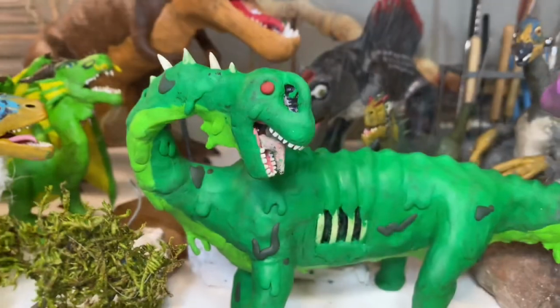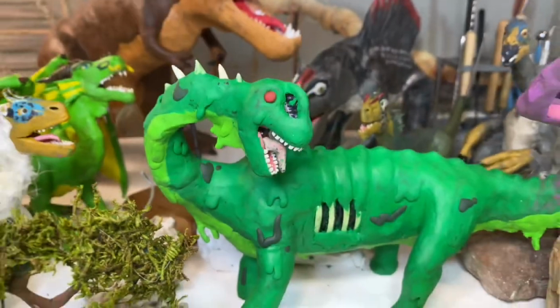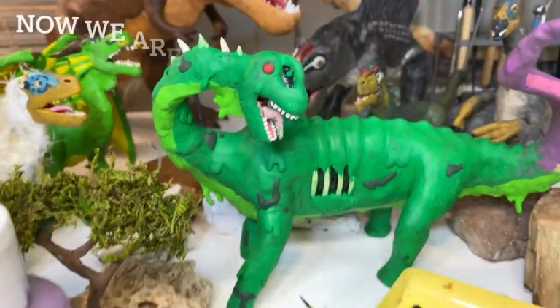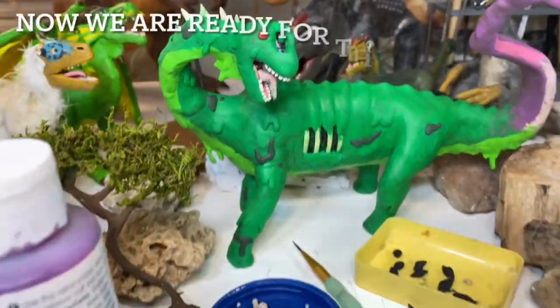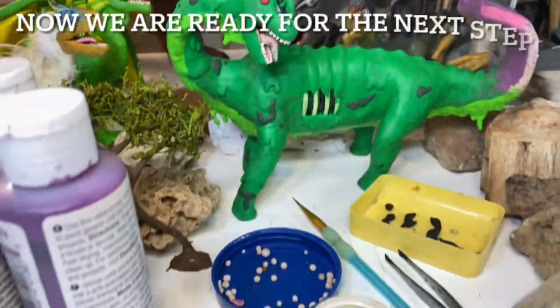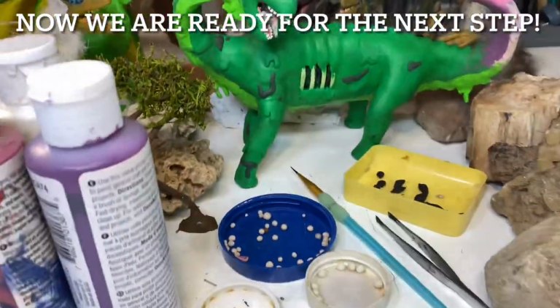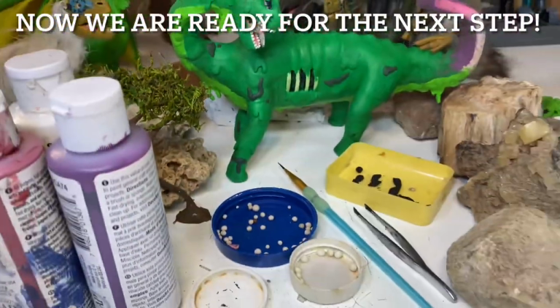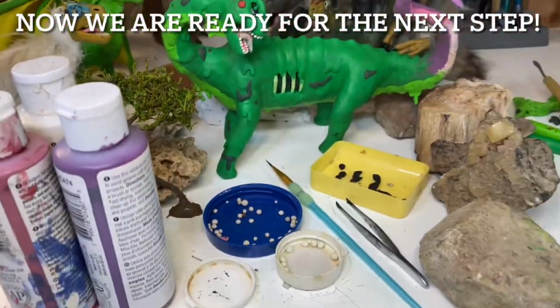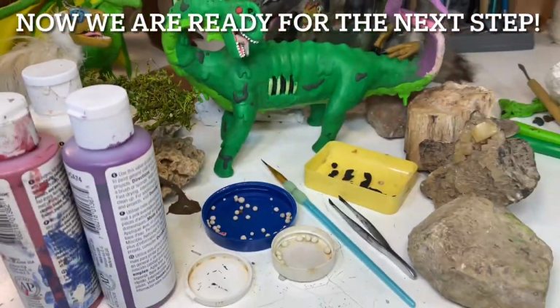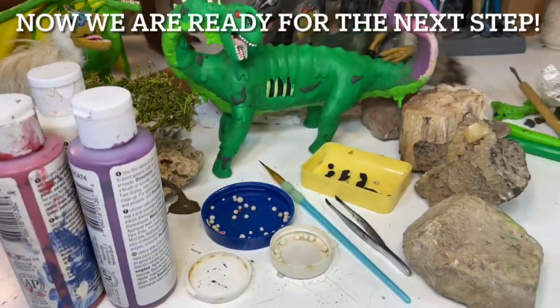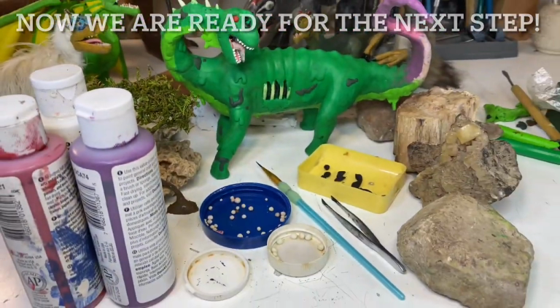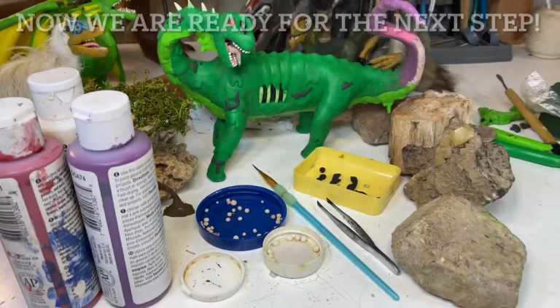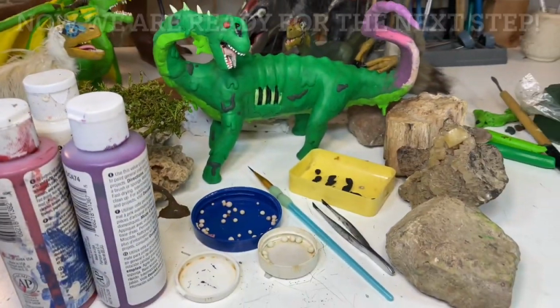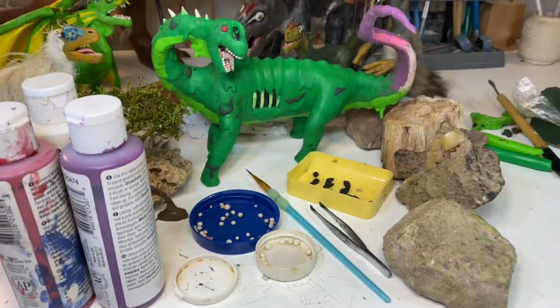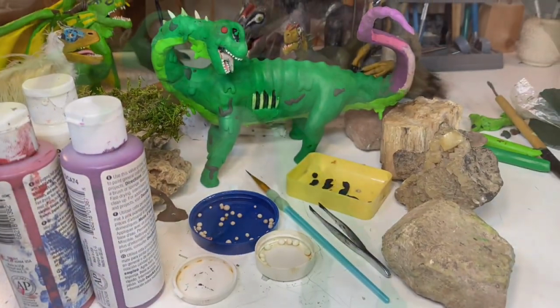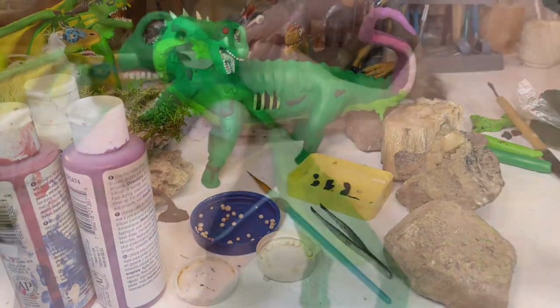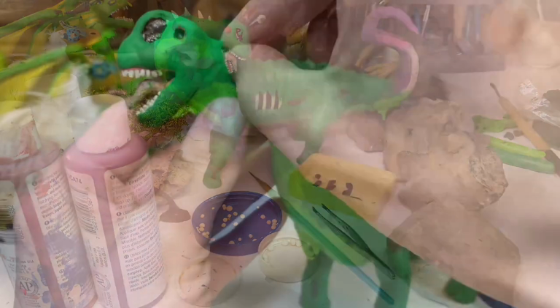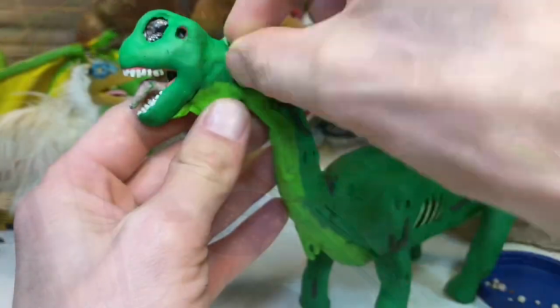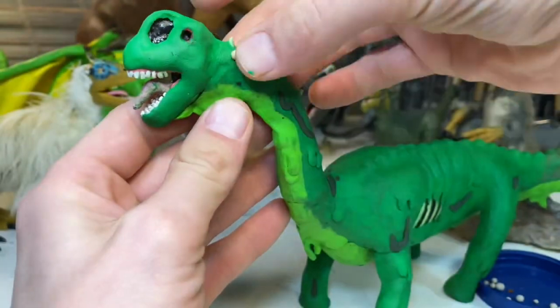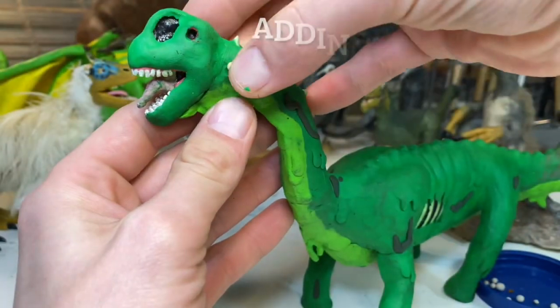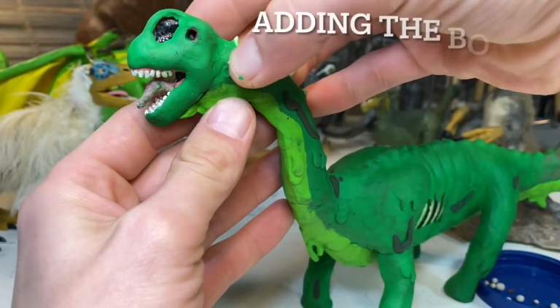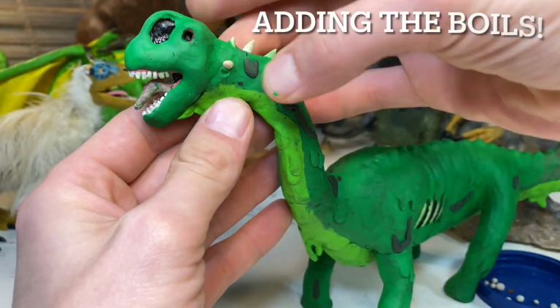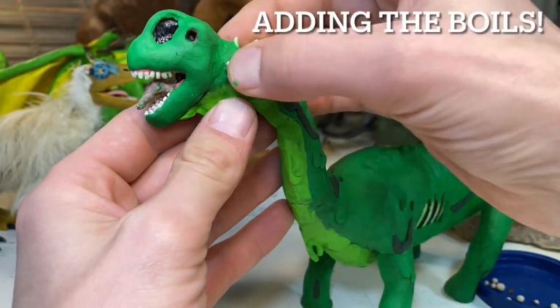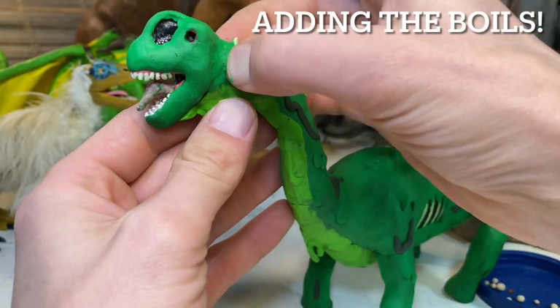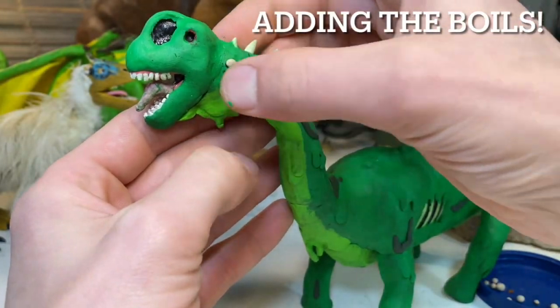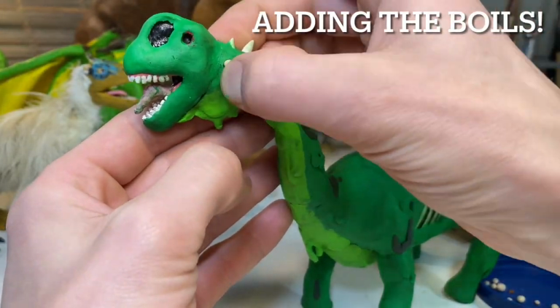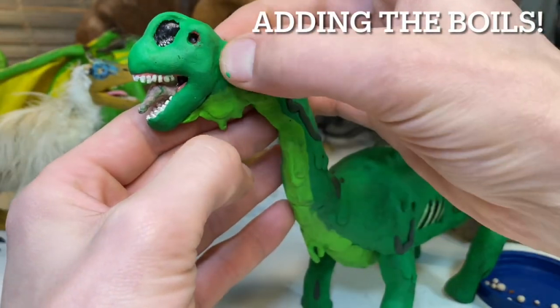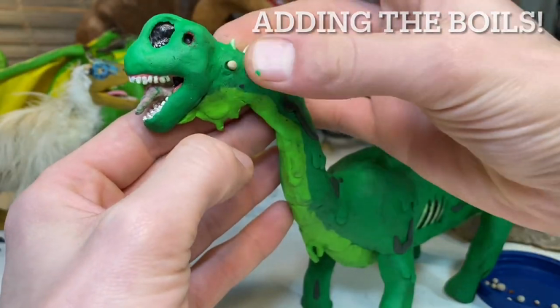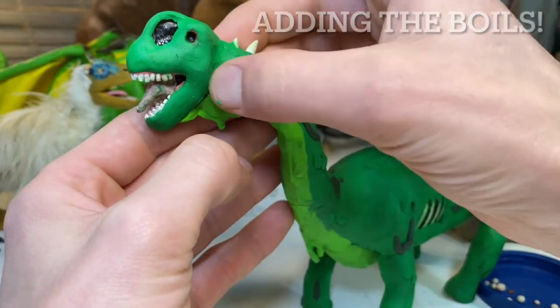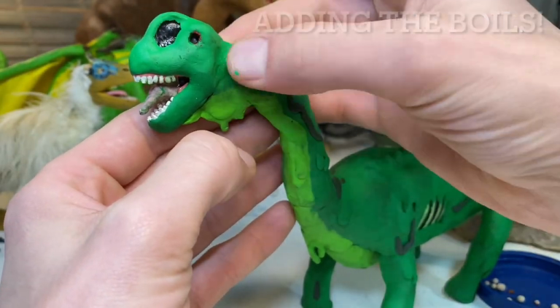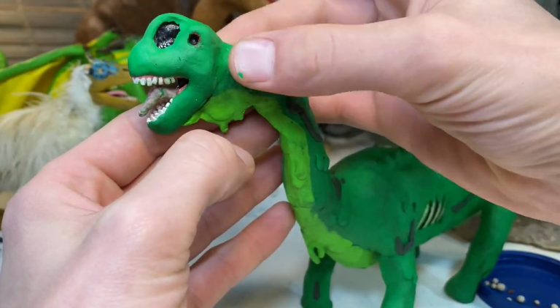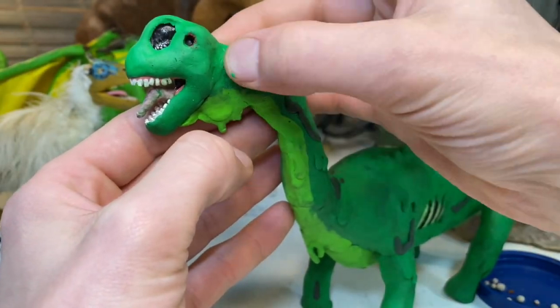Bigger mammal species give birth to bigger young, which requires a huge amount of energy and time to gestate. Dinosaurs totally bypass this problem — instead of having bigger babies, the largest dinosaurs laid relatively small eggs producing relatively small hatchlings. Reproducing this way, with babies hatching and growing outside the mother's body, removes the size limit that gestation places on mammals.